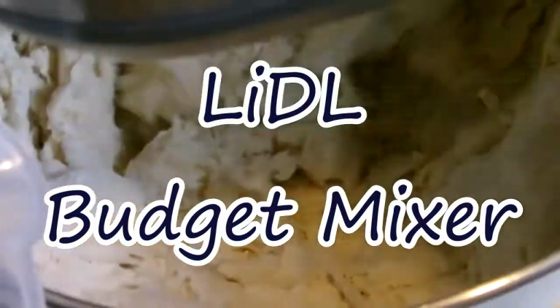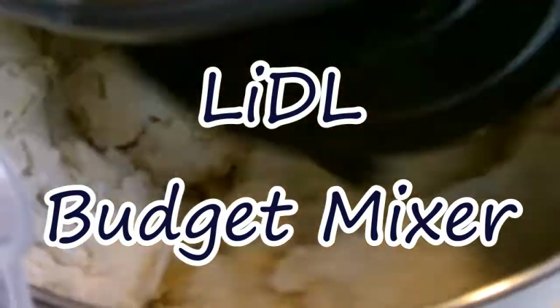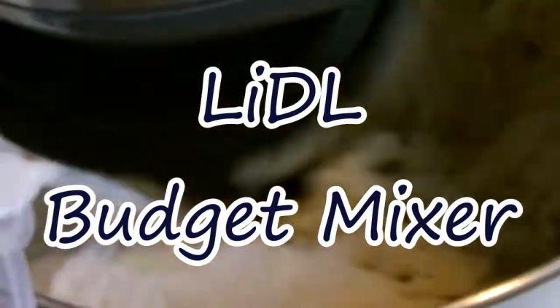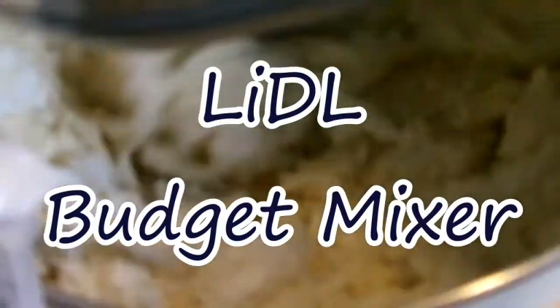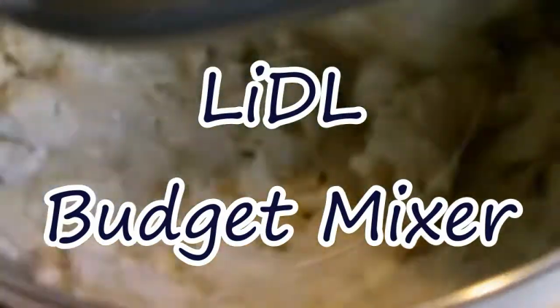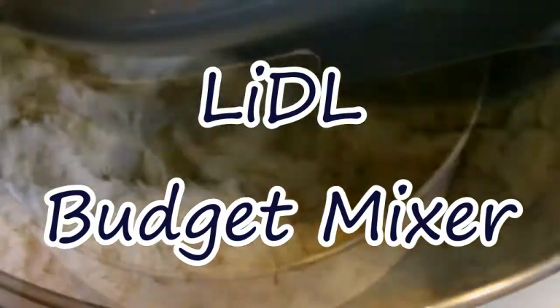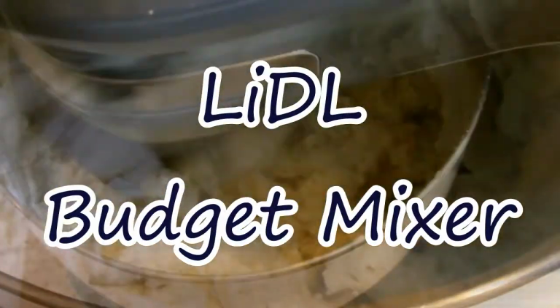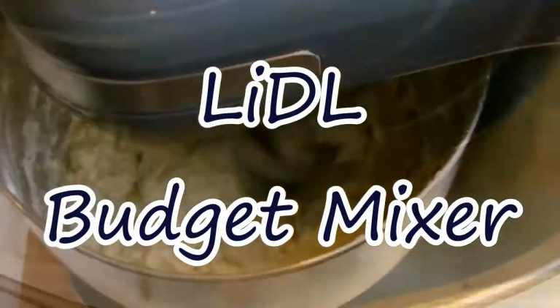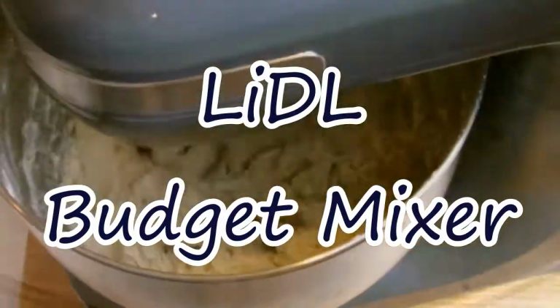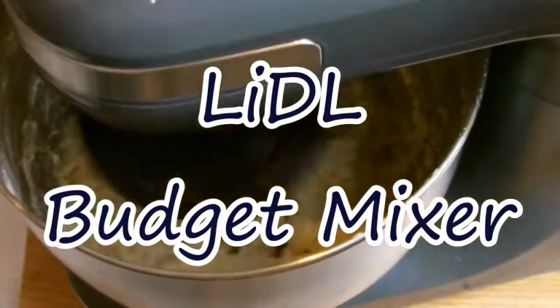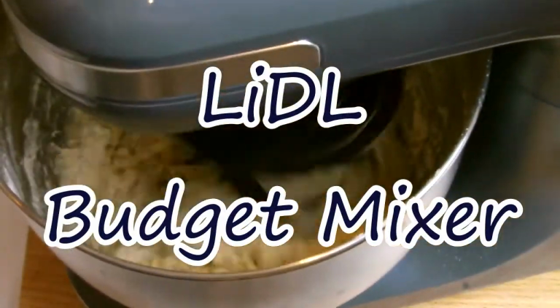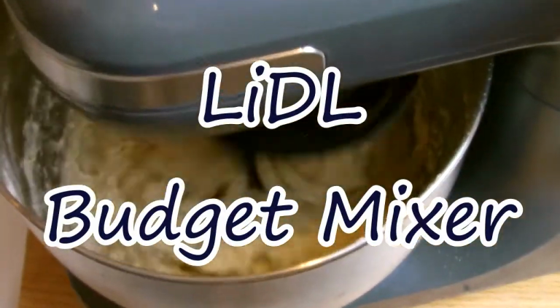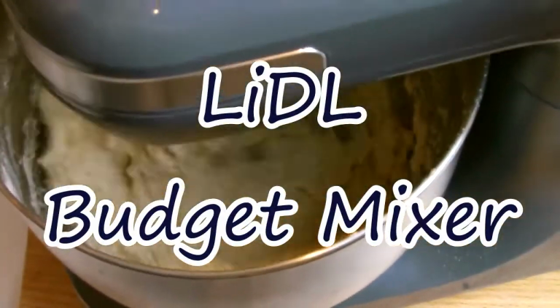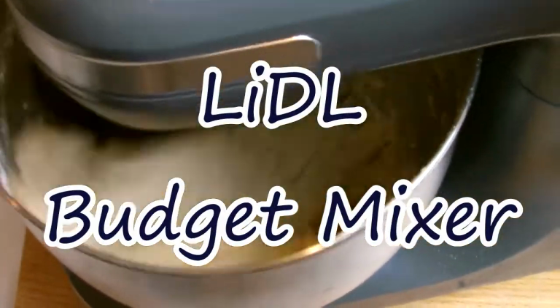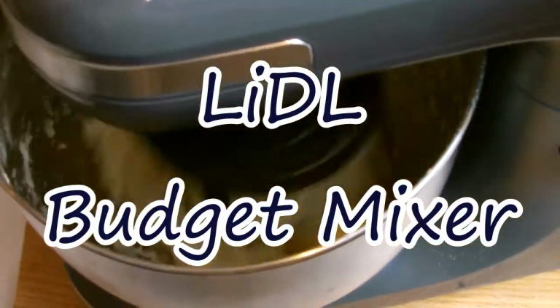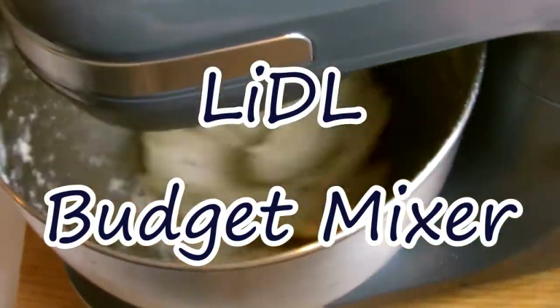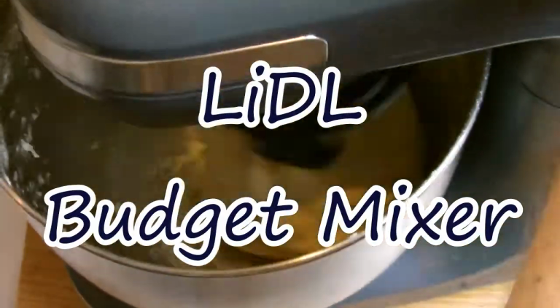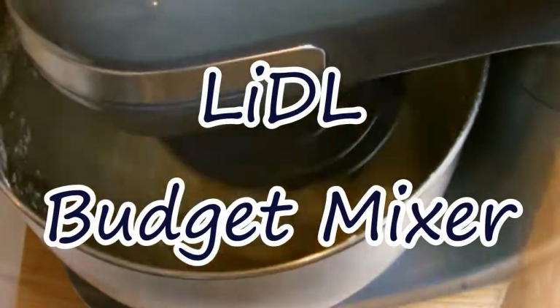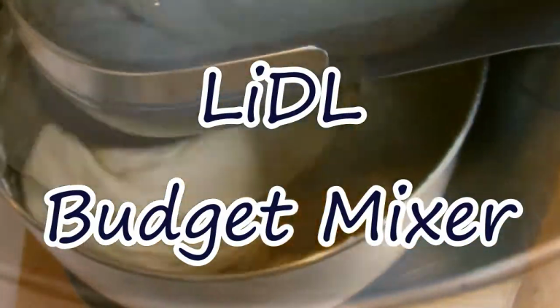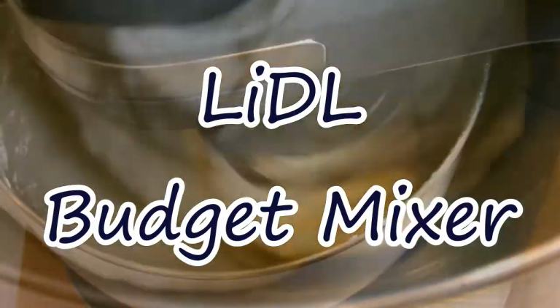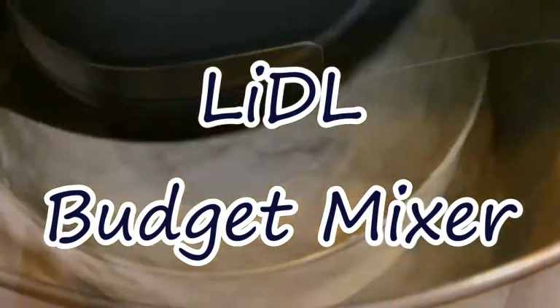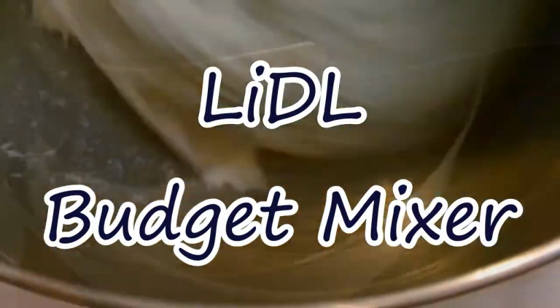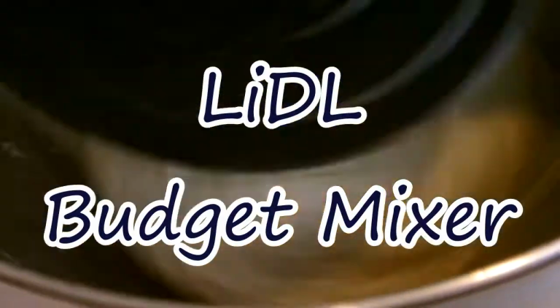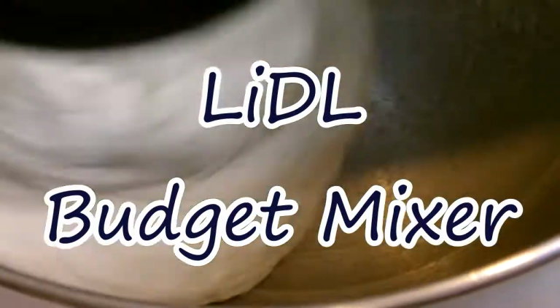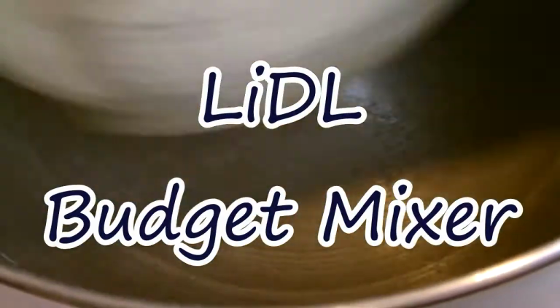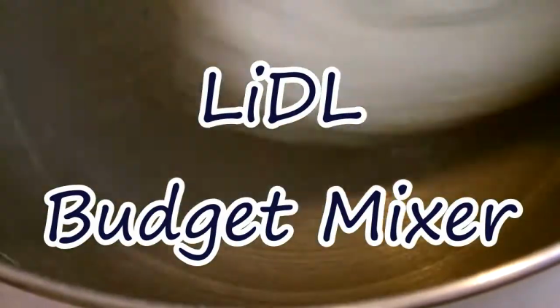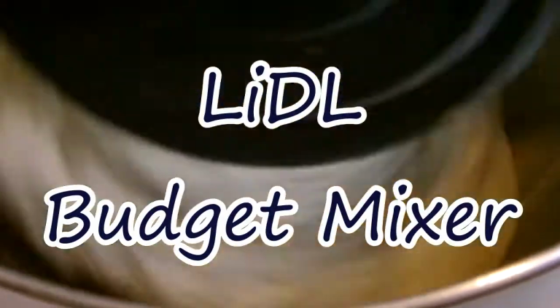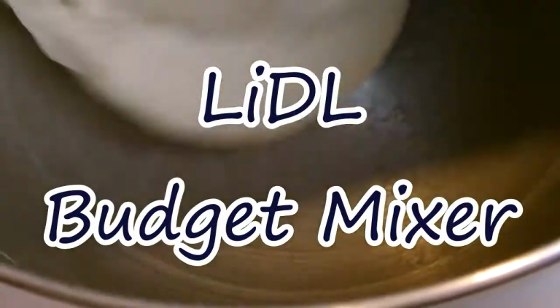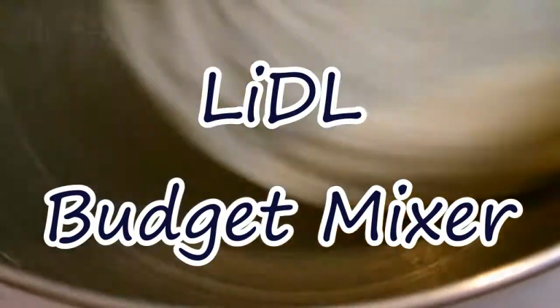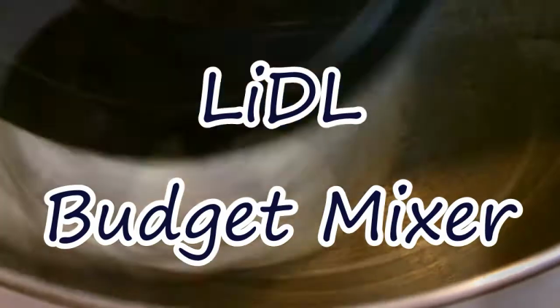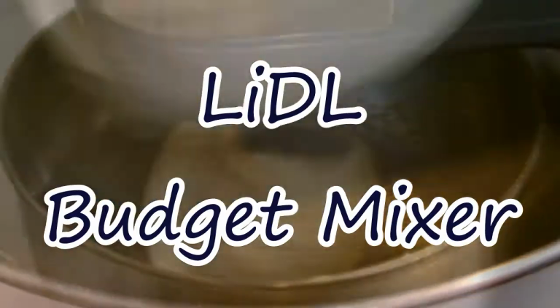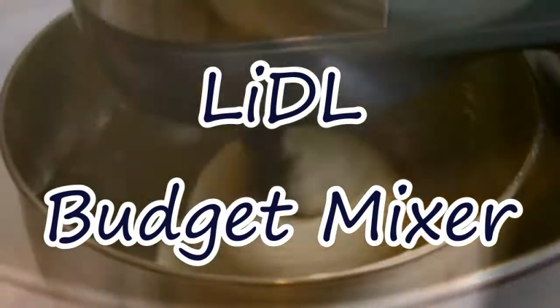If you'd like to see more cooking, baking and unboxing videos, then start right now by subscribing and turning on the notification bell.